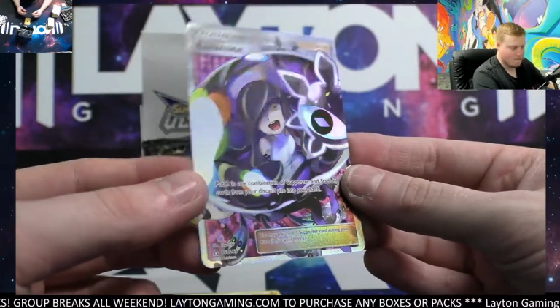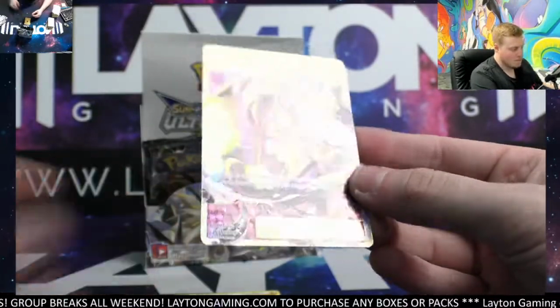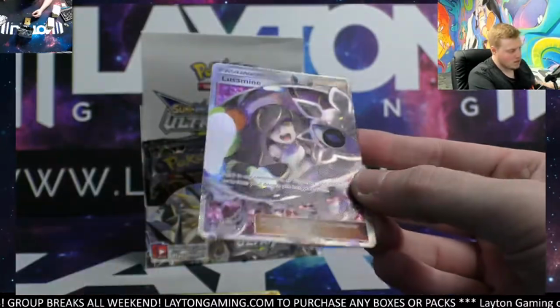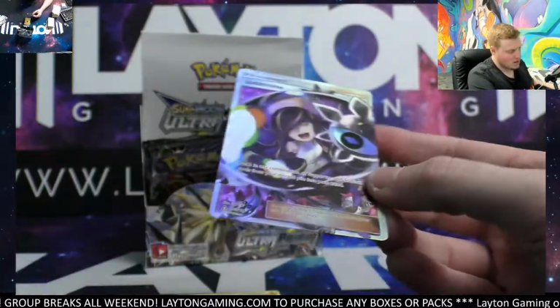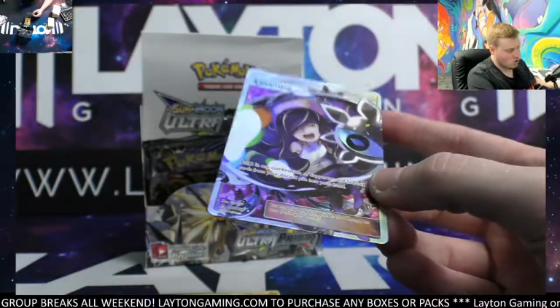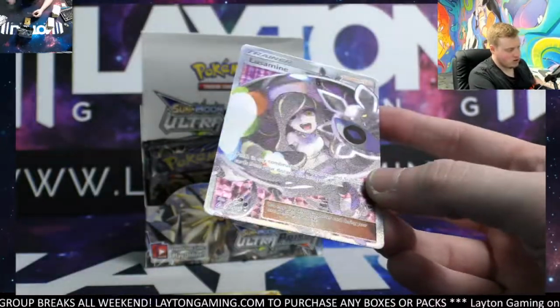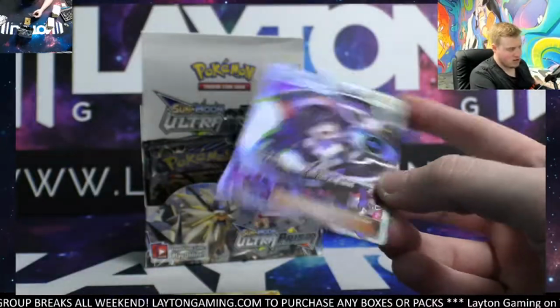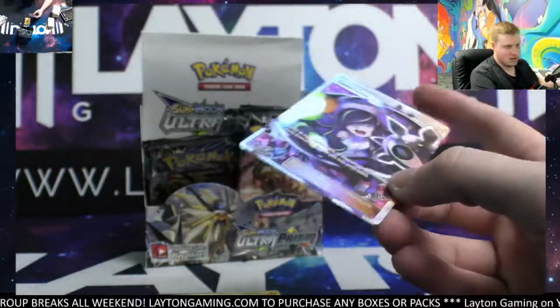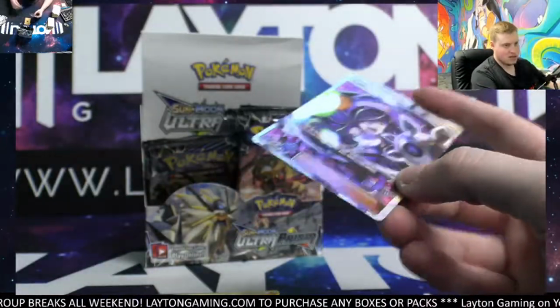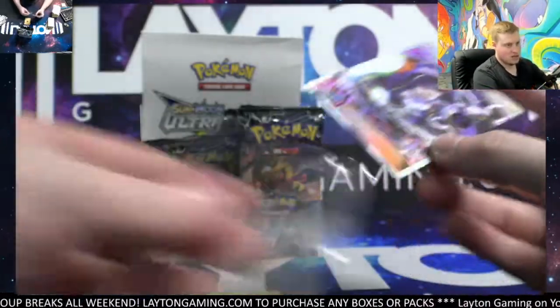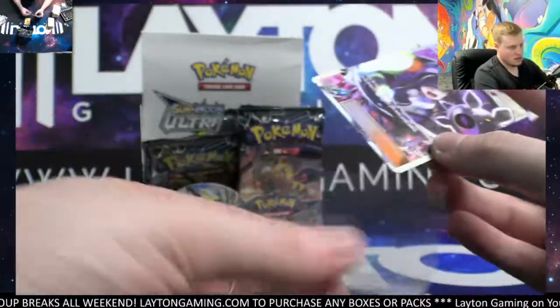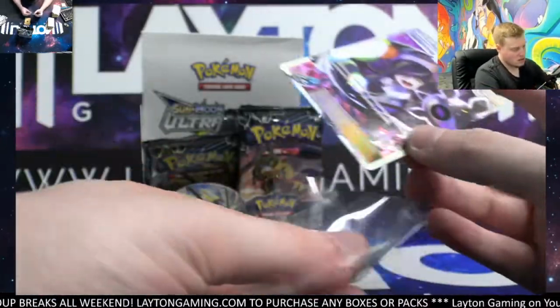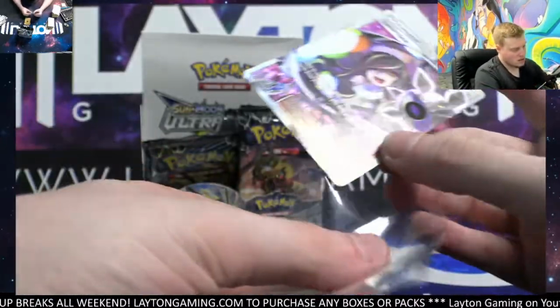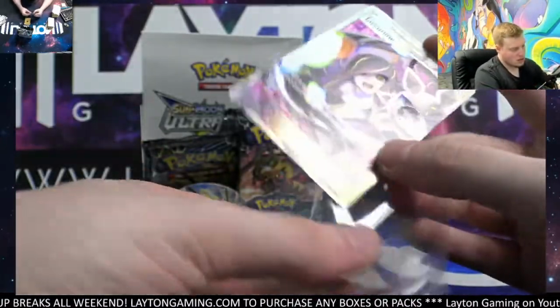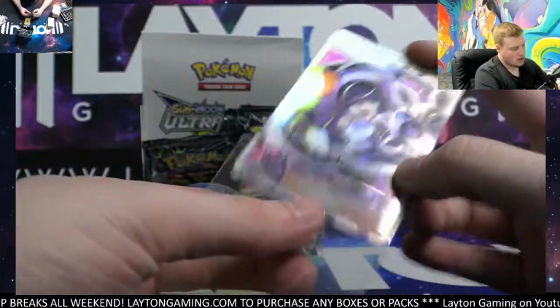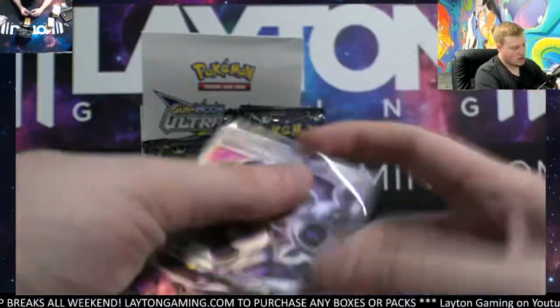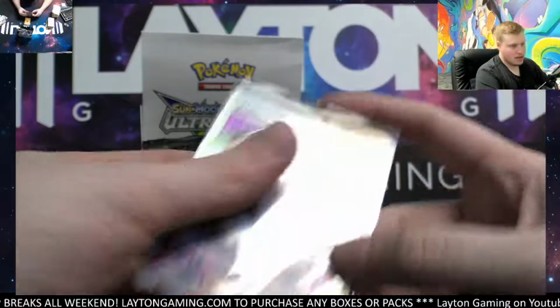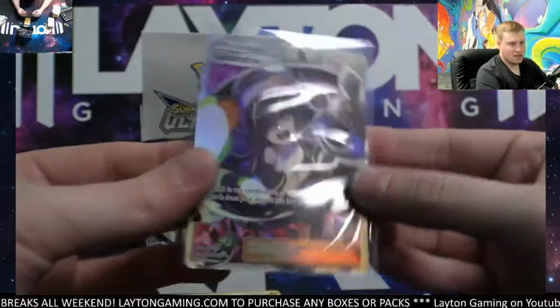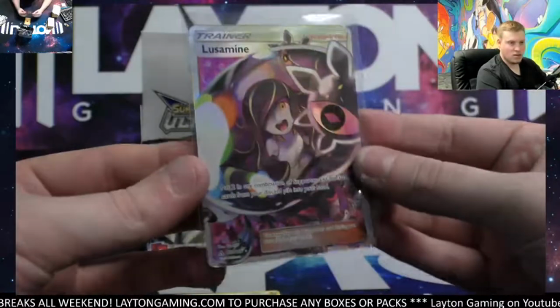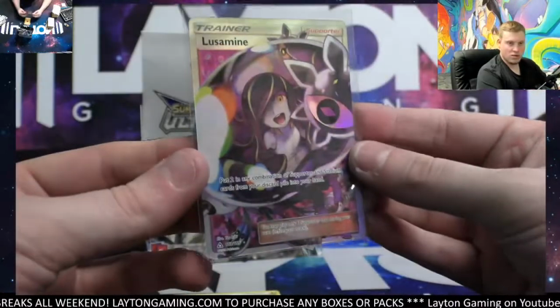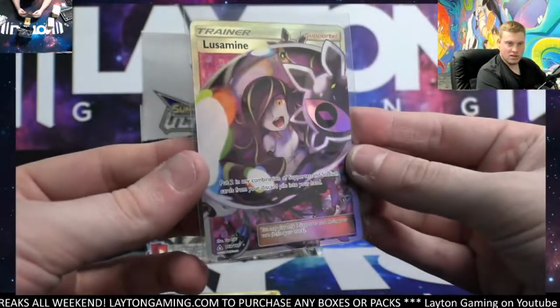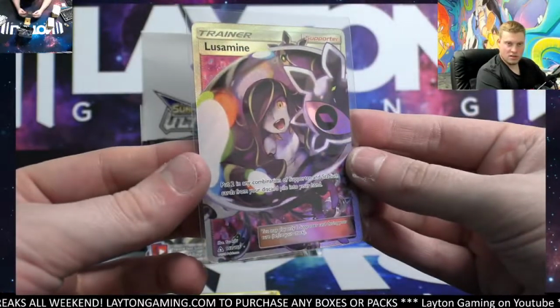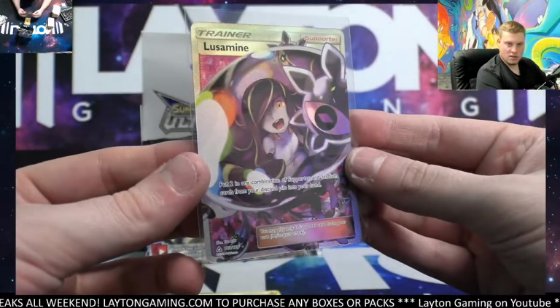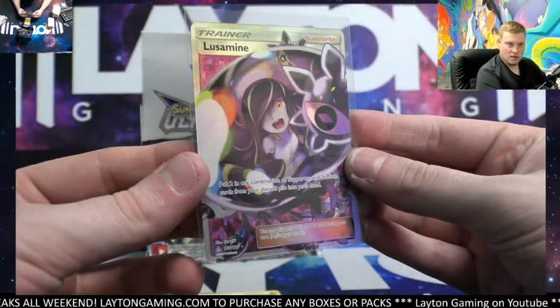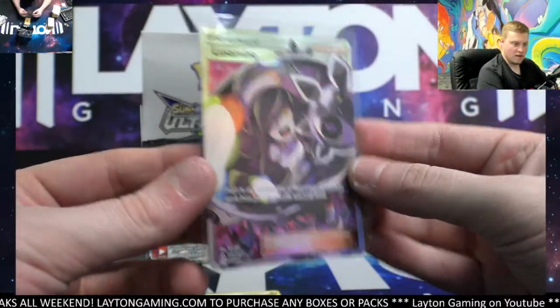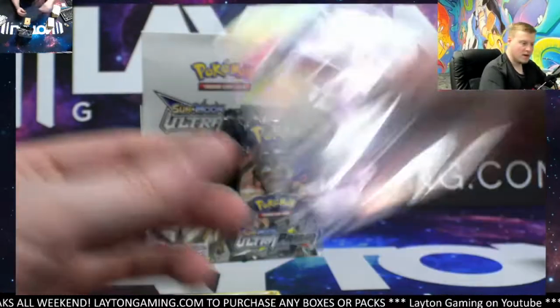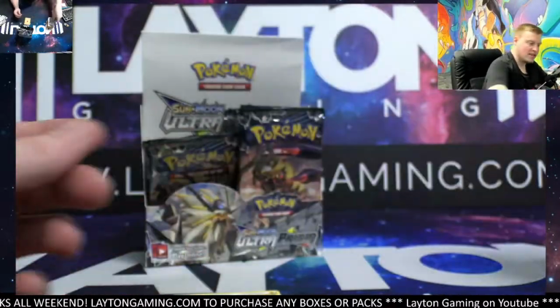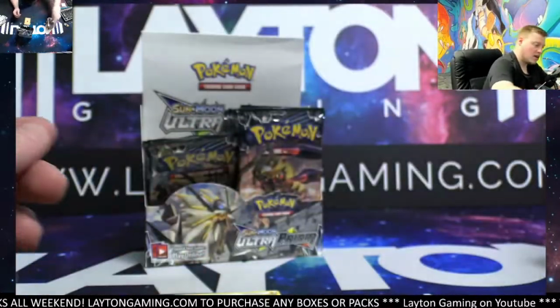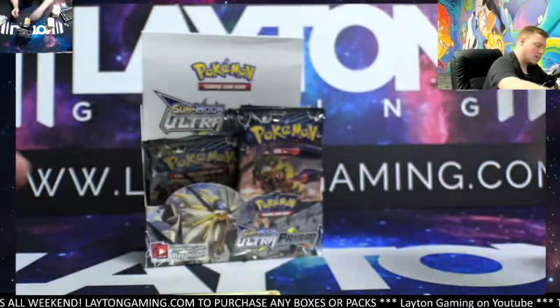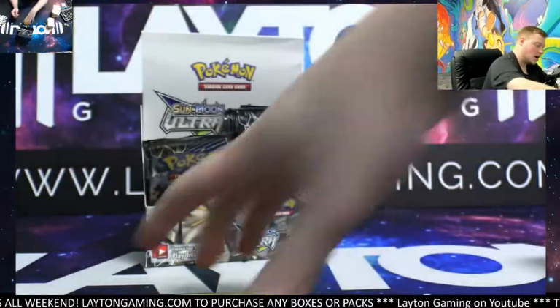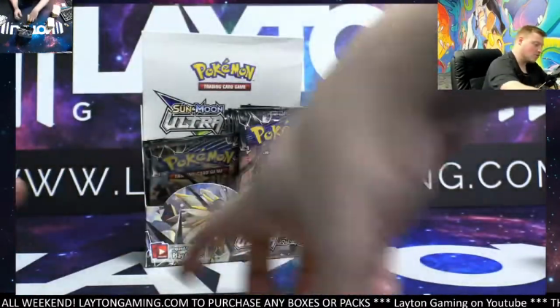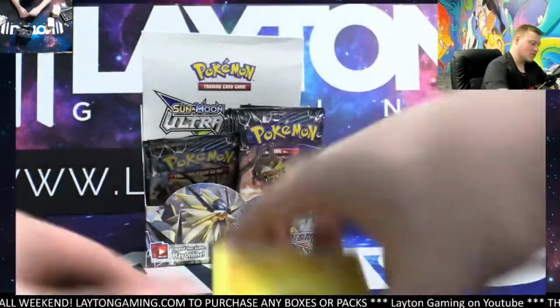Look at the purple — really really cool card there. Congratulations, Nick. That thing is gorgeous. Very nice there on the Lusamine.